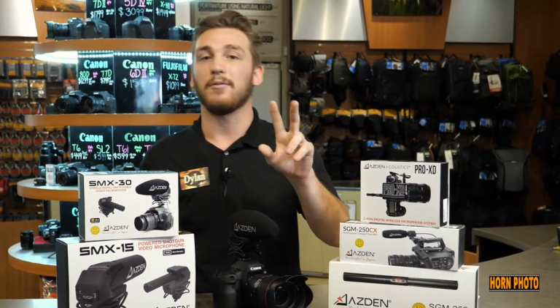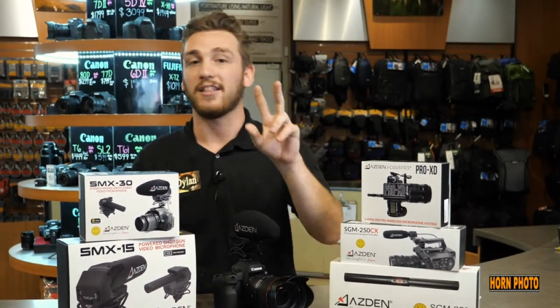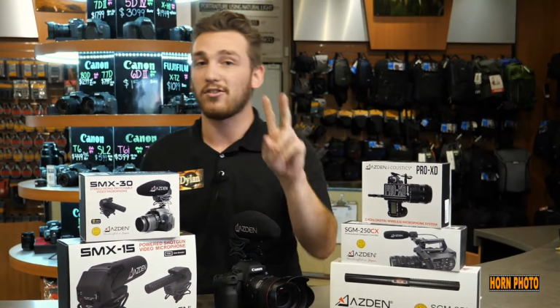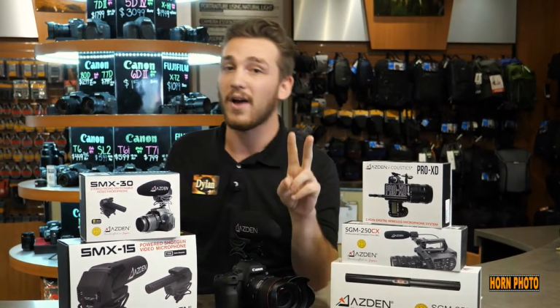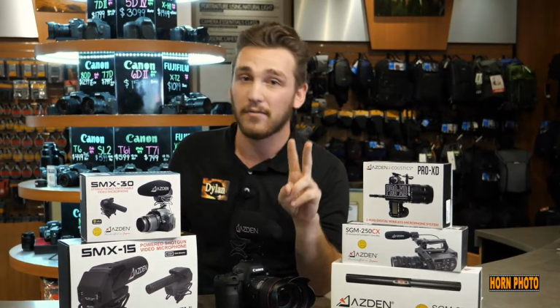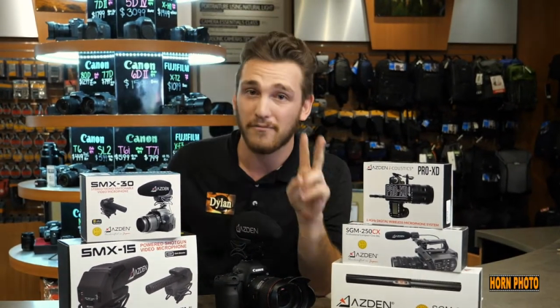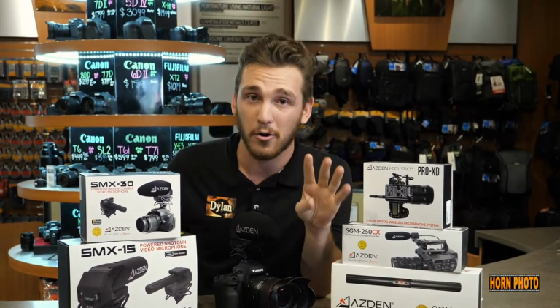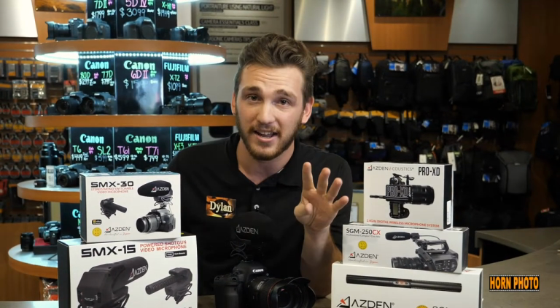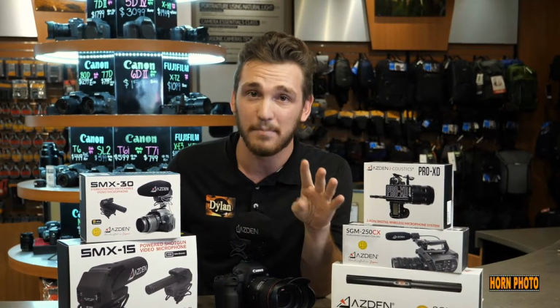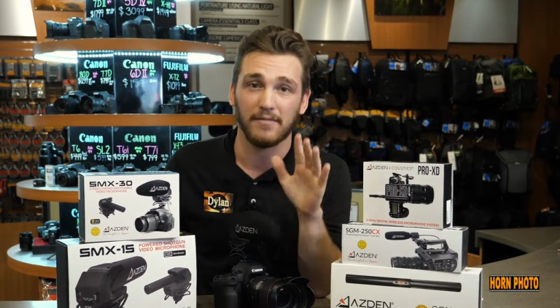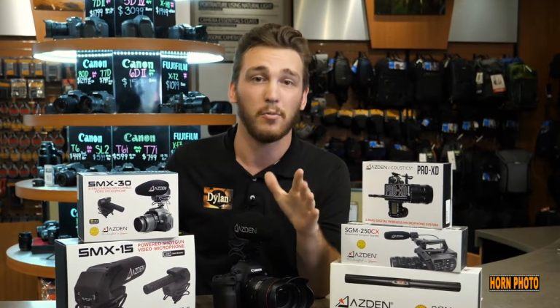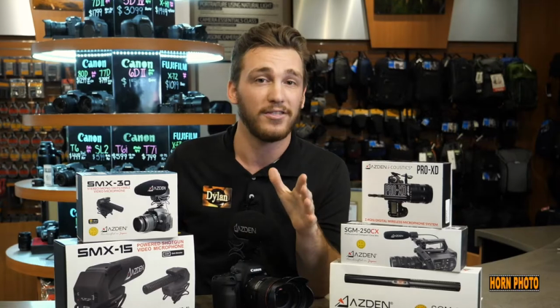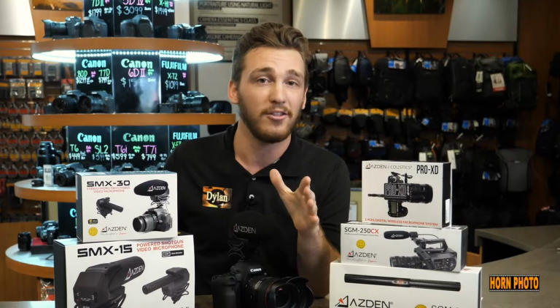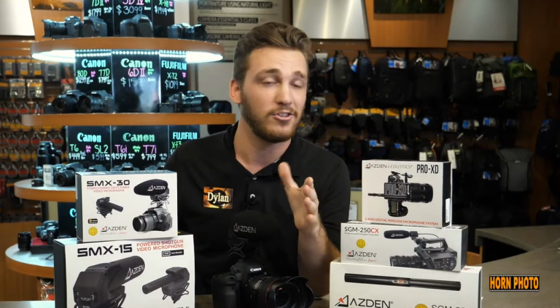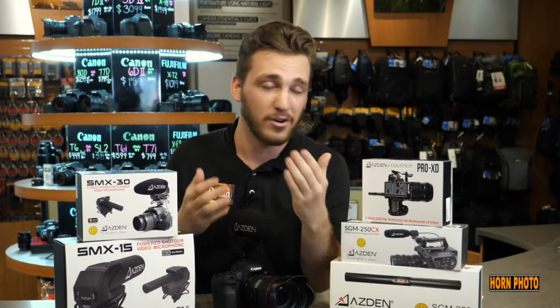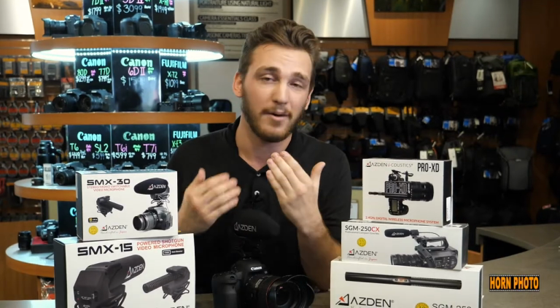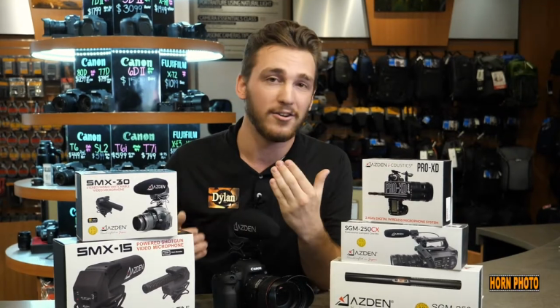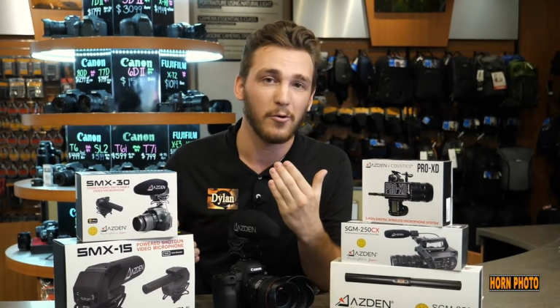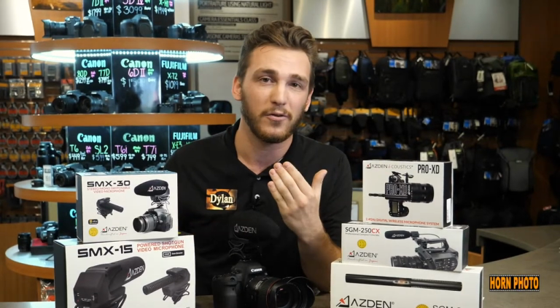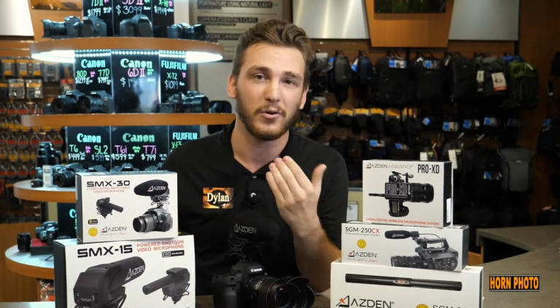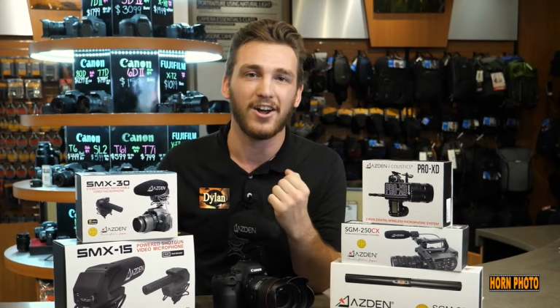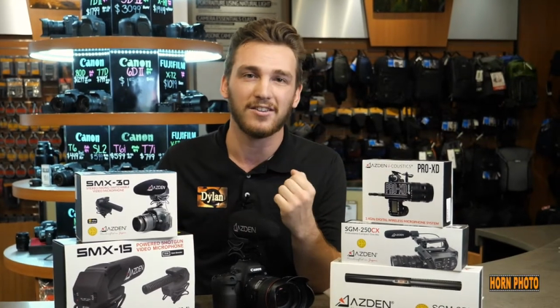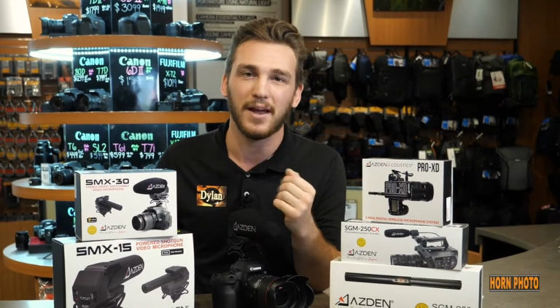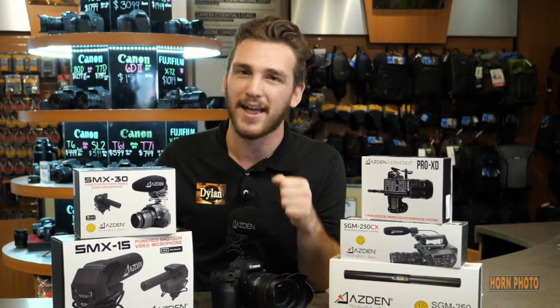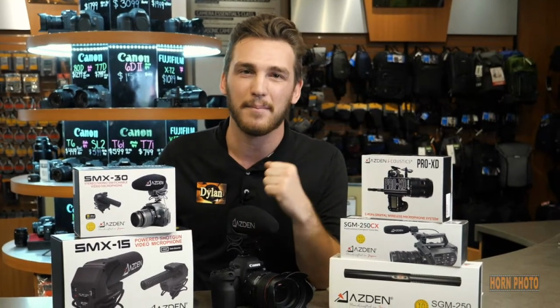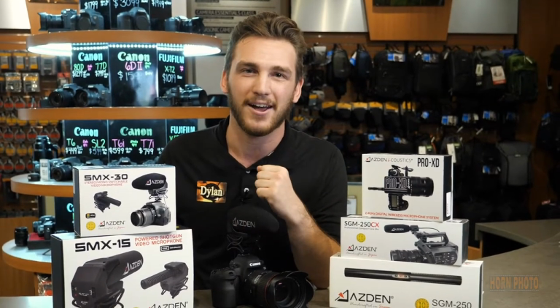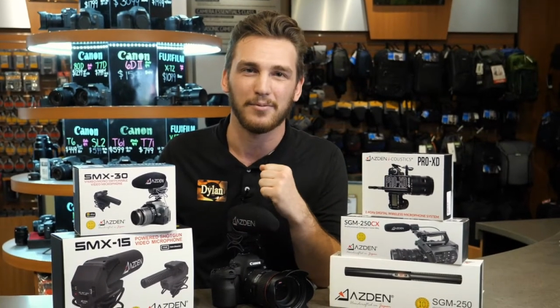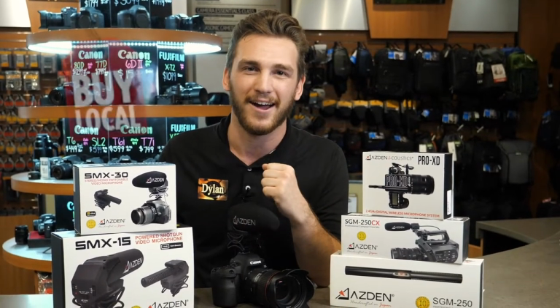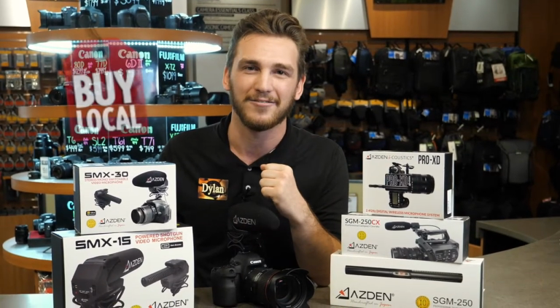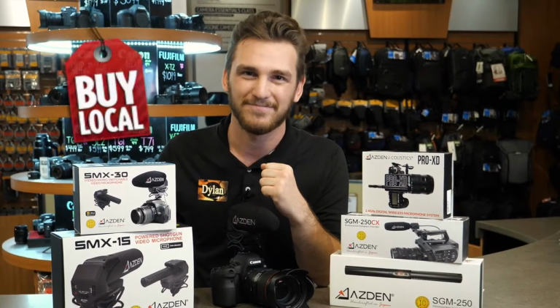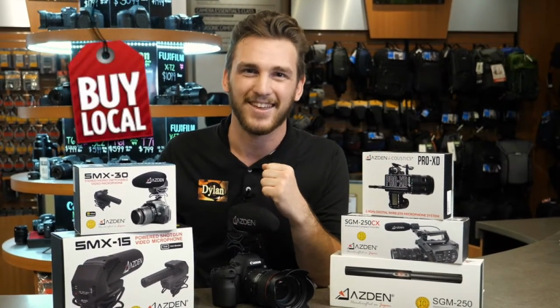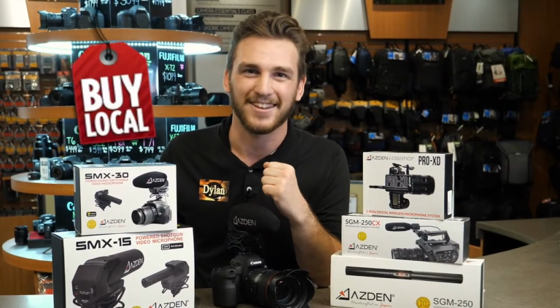Anyway, that's two out of our four tips, and if you want the other two, come on in to Hornphoto and talk to me. I'd be happy to help you out. Thanks.